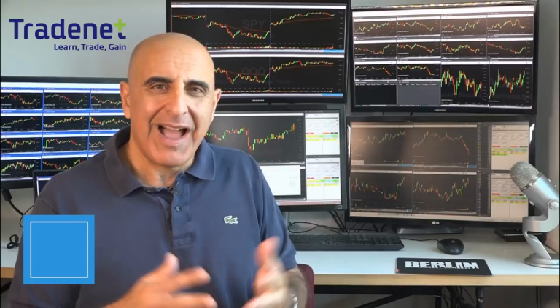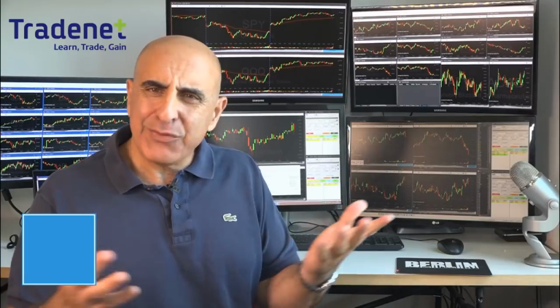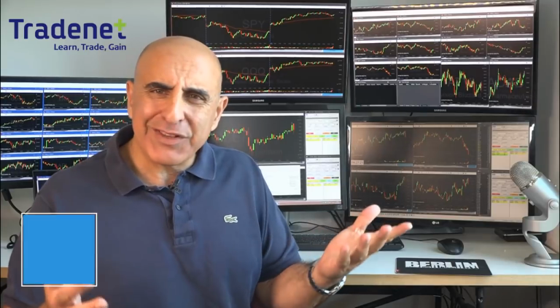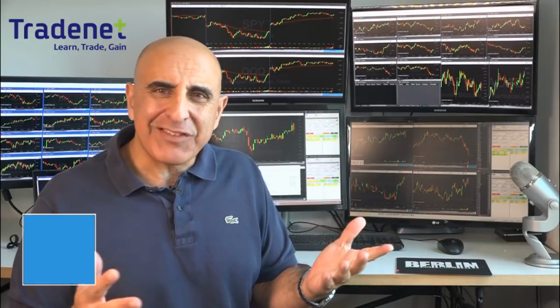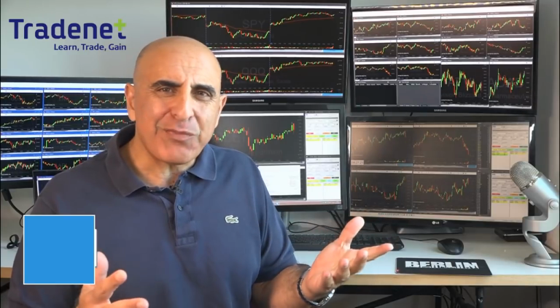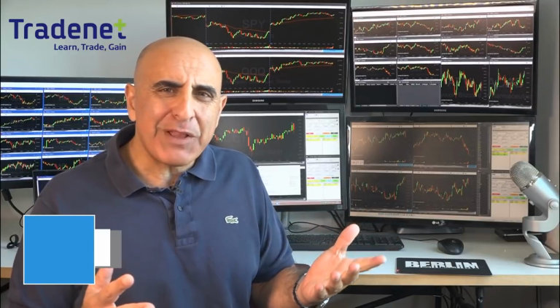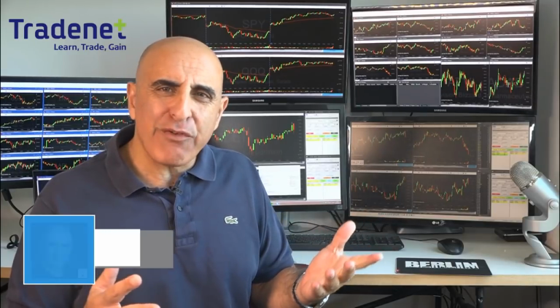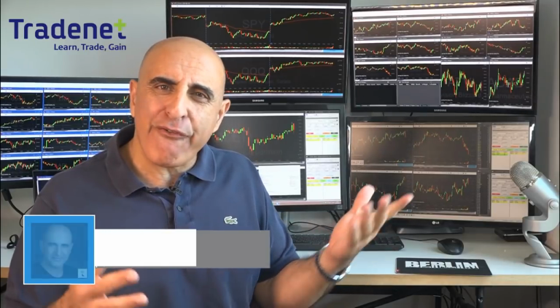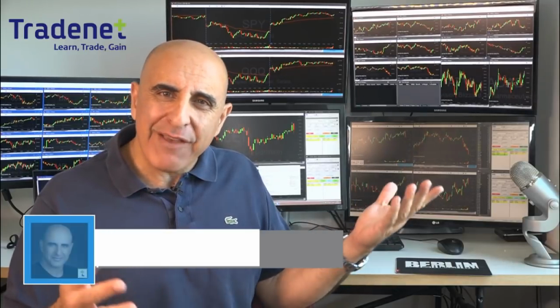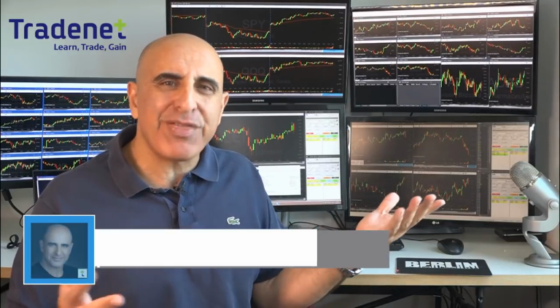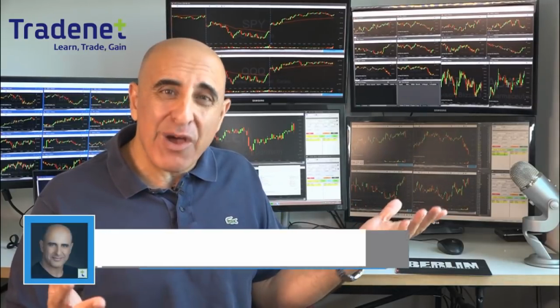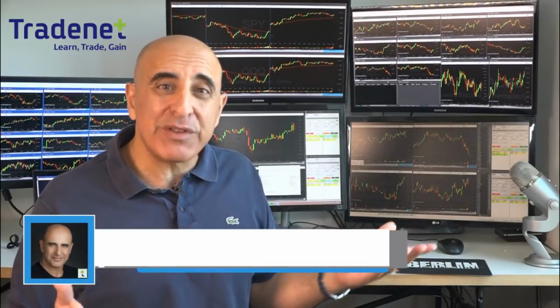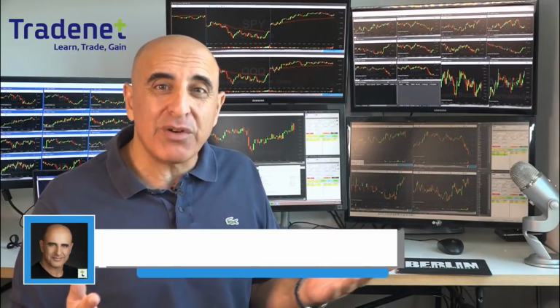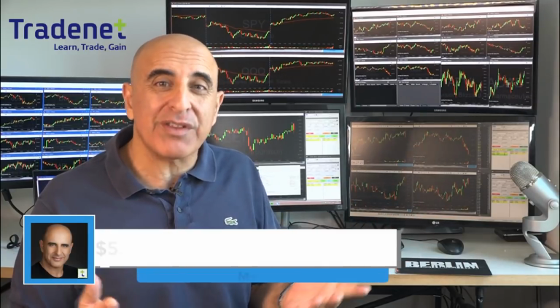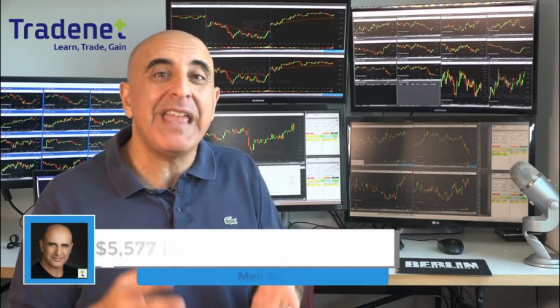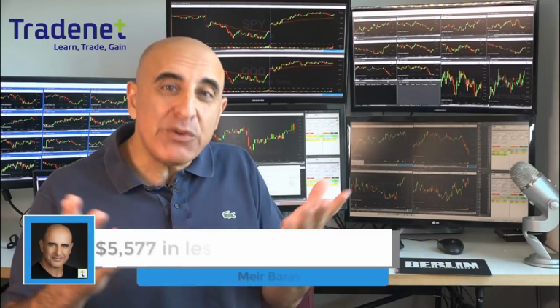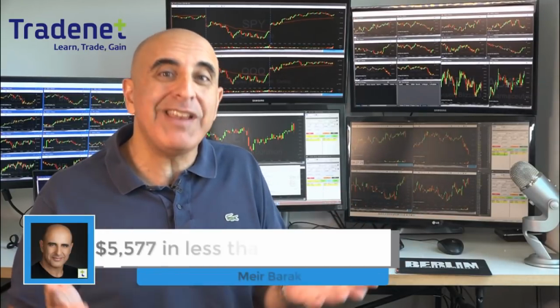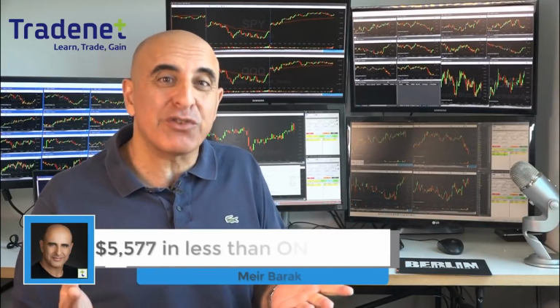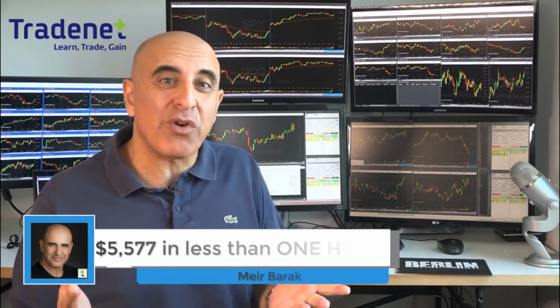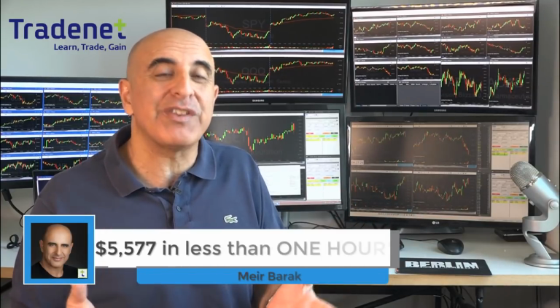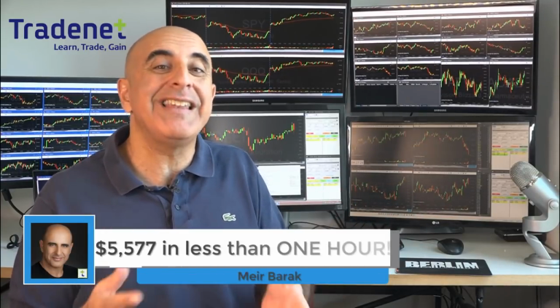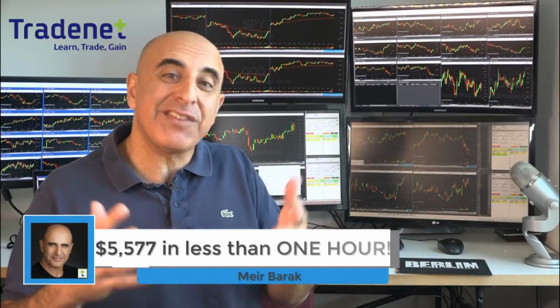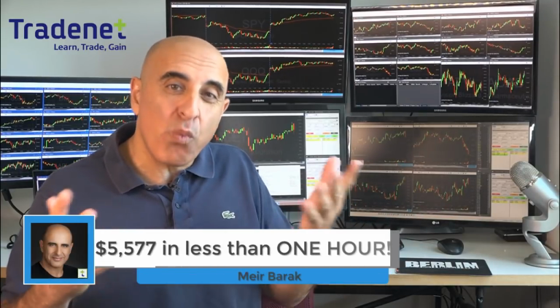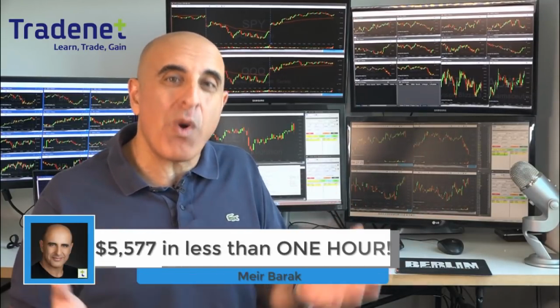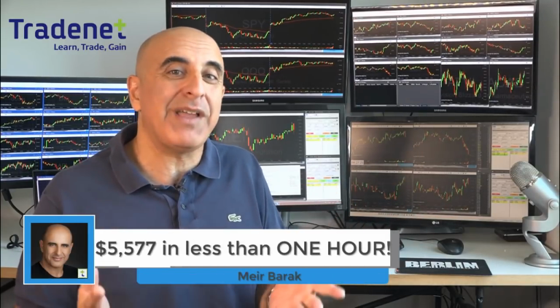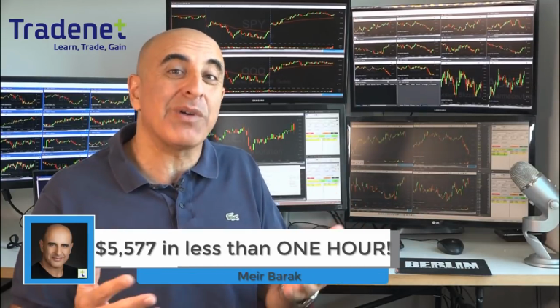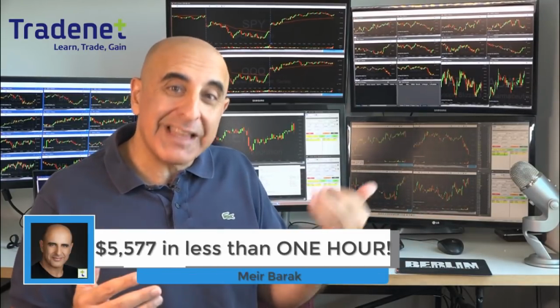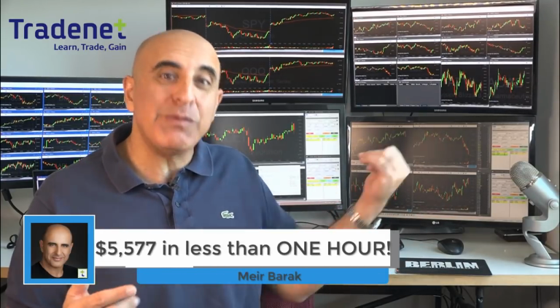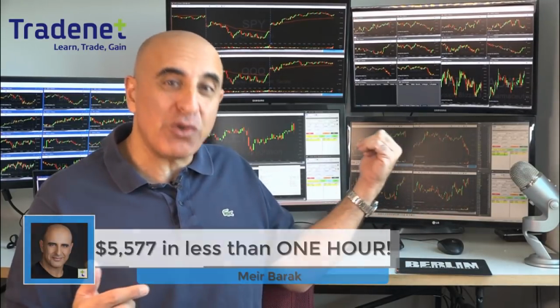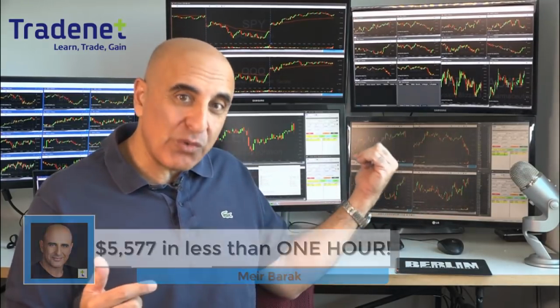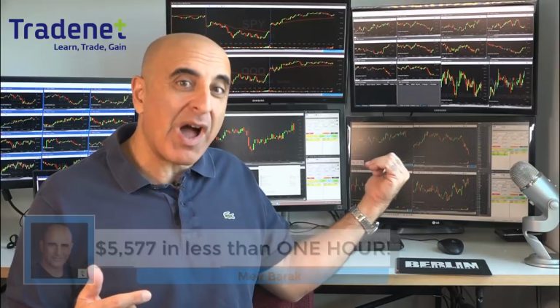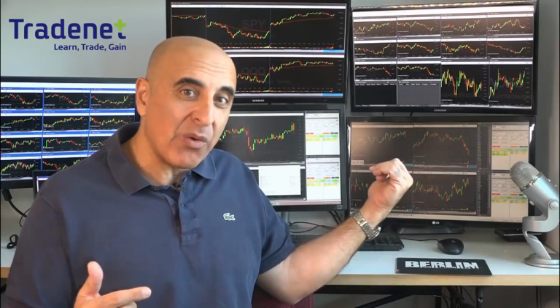Hi traders. I just made over $5,000 day trading stocks in less than one hour. Let me show you how.